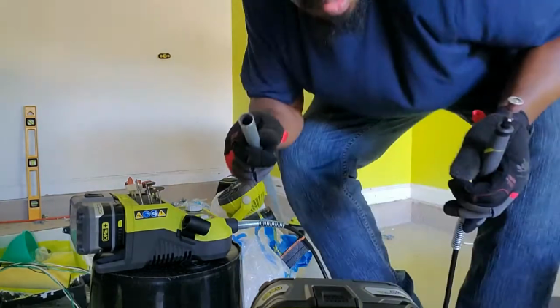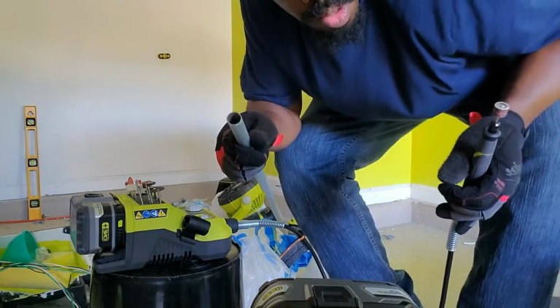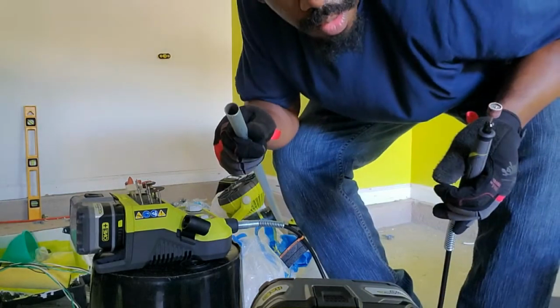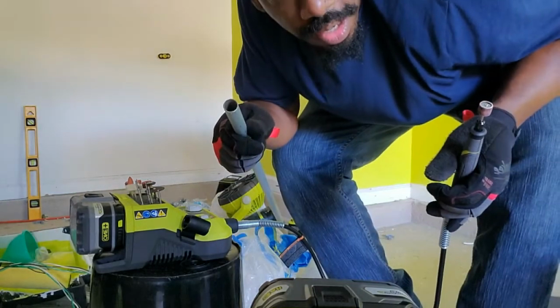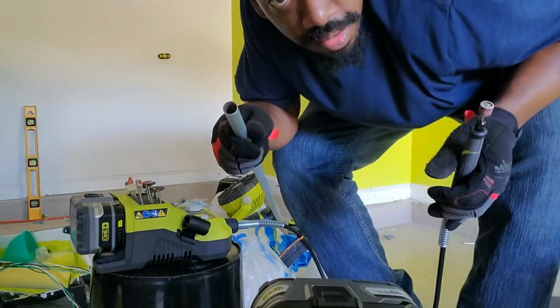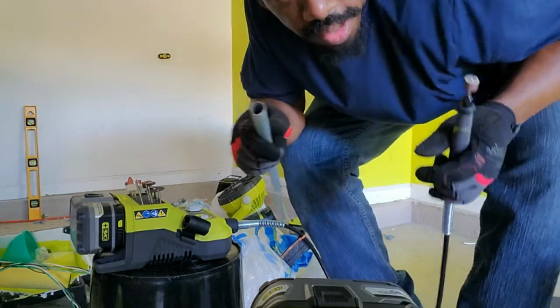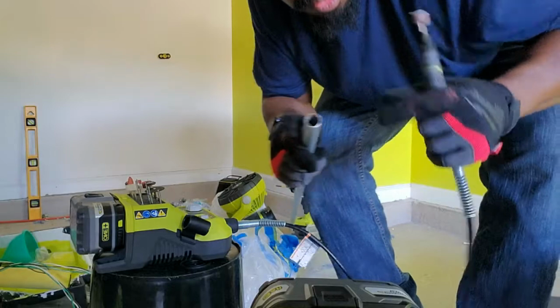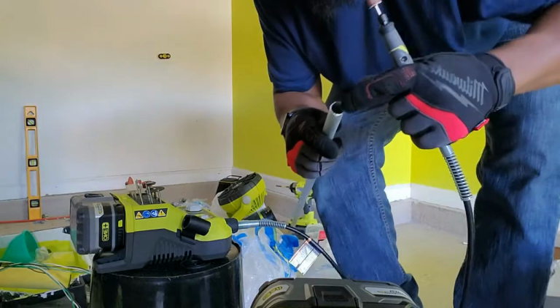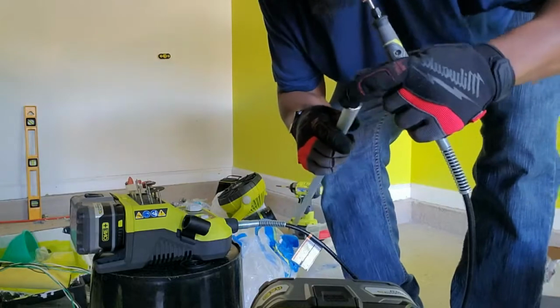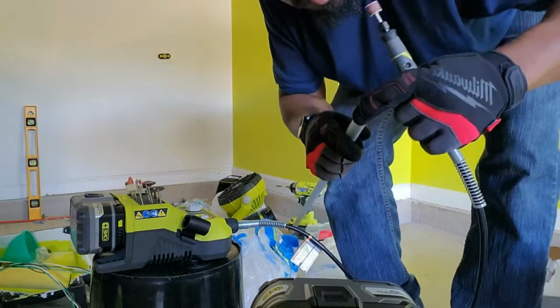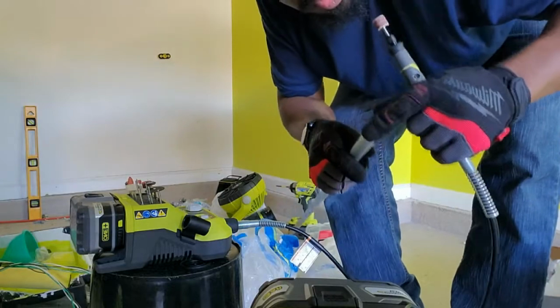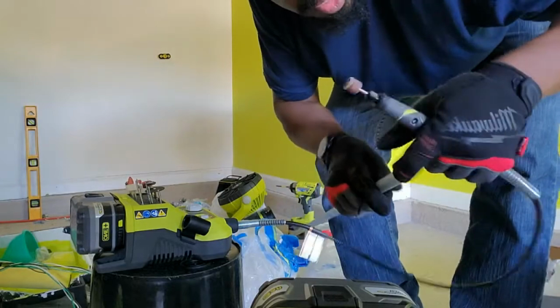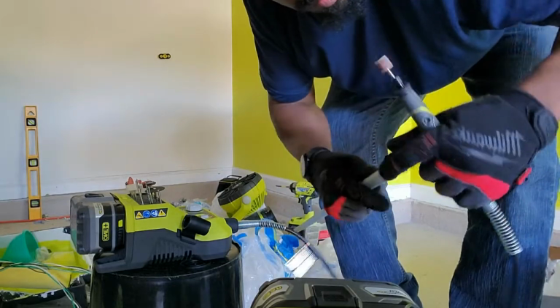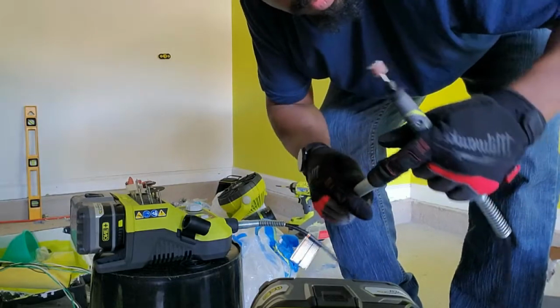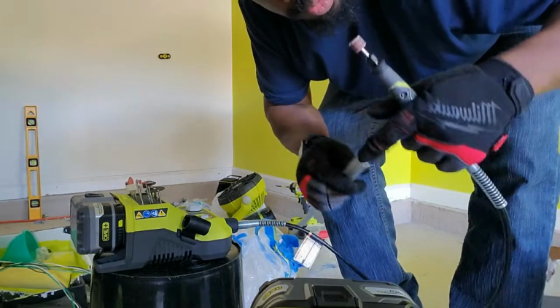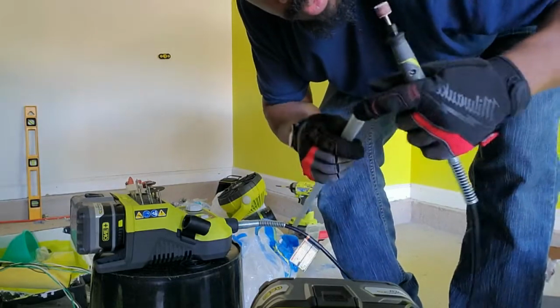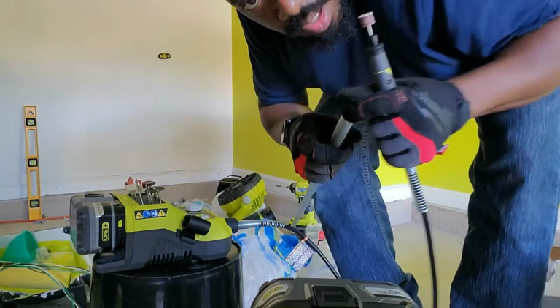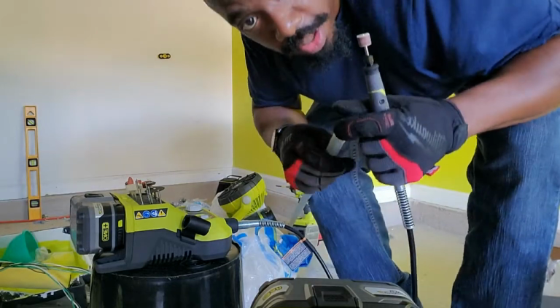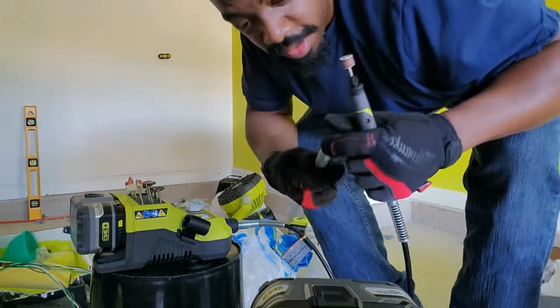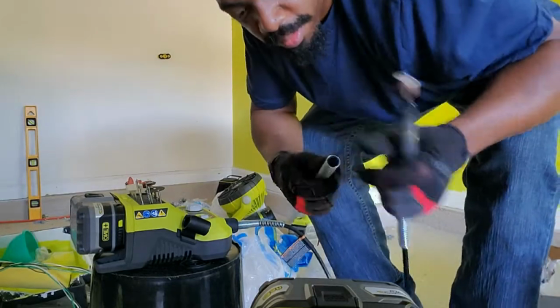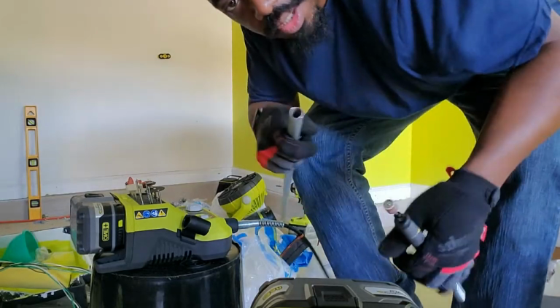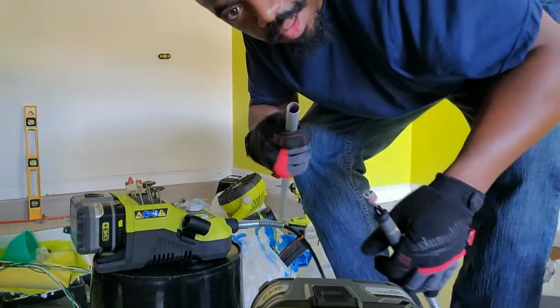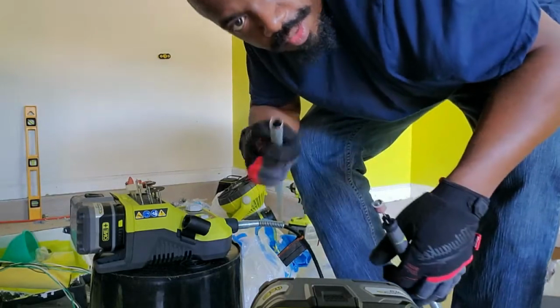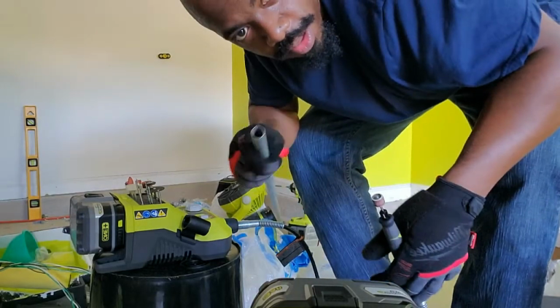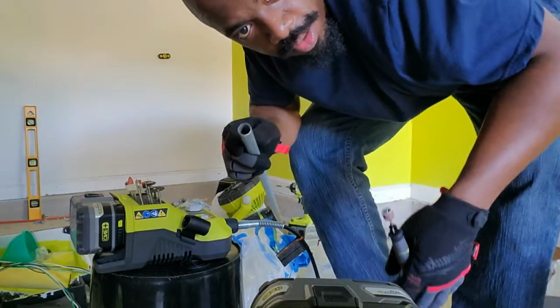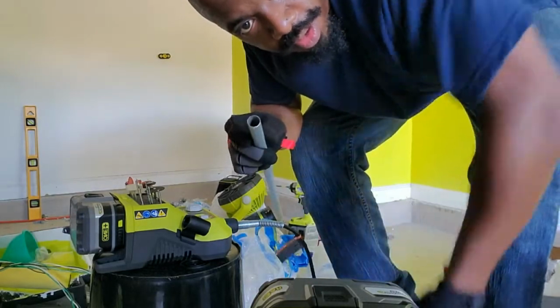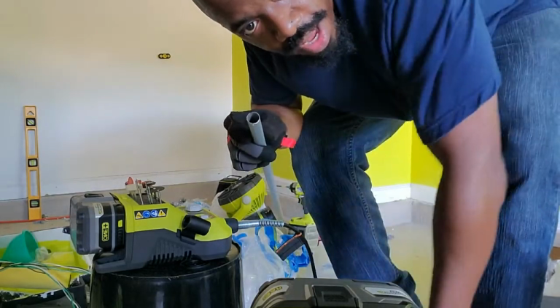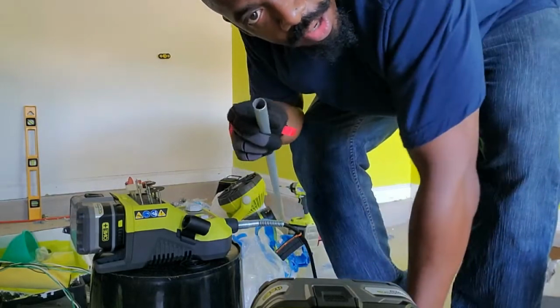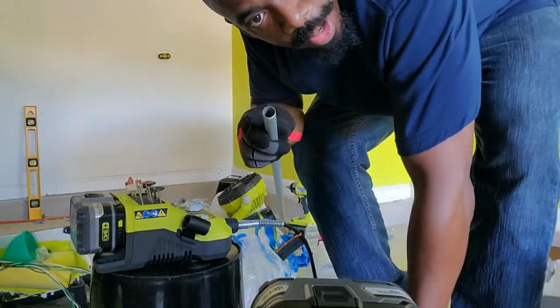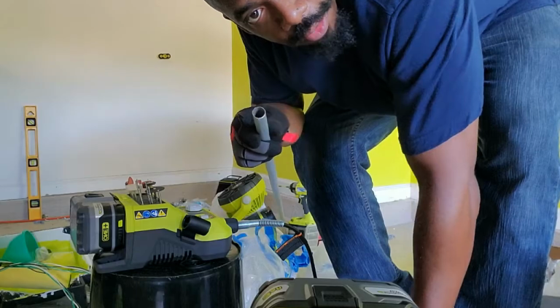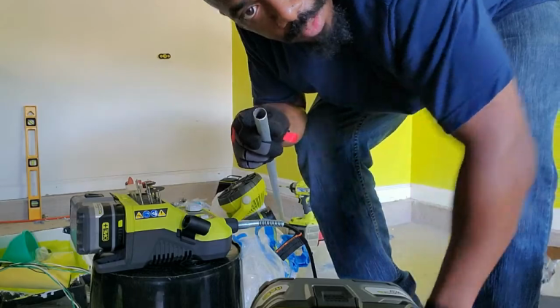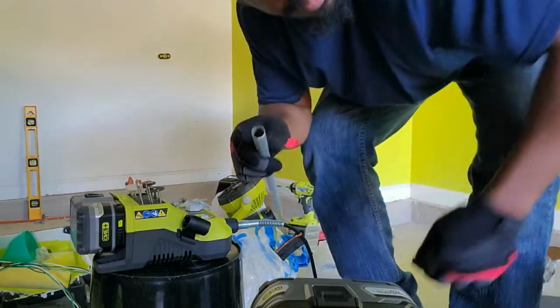There we go, nice and clean. Always run your finger in the middle too after you've deburred it, just to make sure there's nothing in there that's going to snag on any wires when you run them.